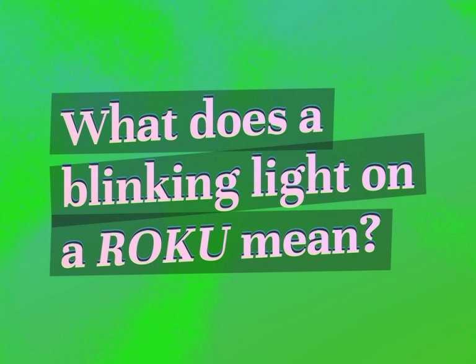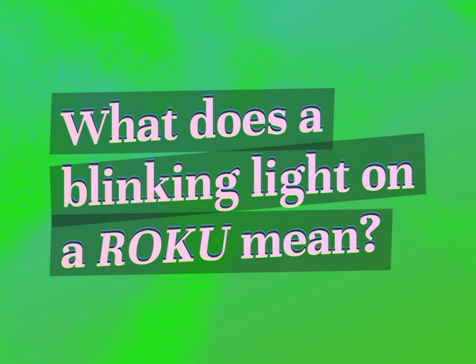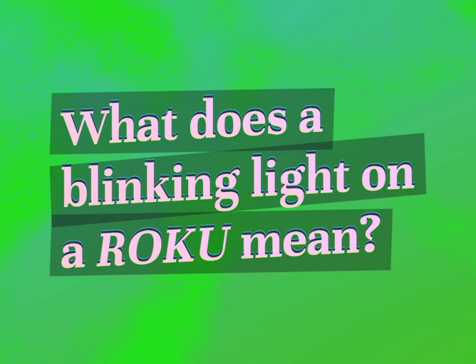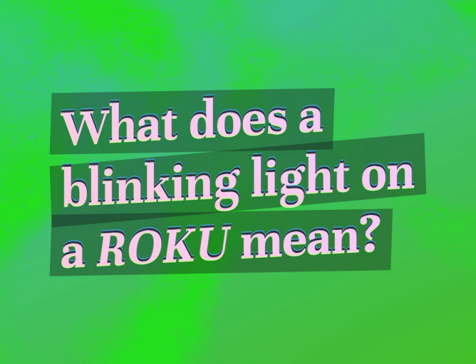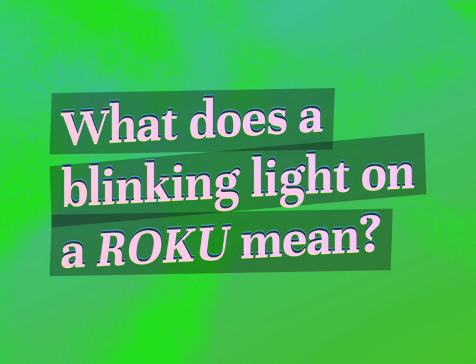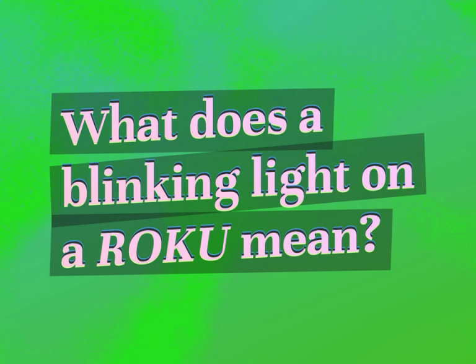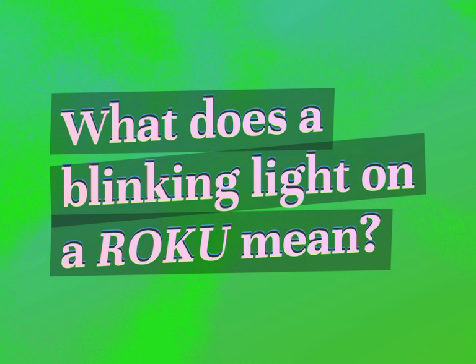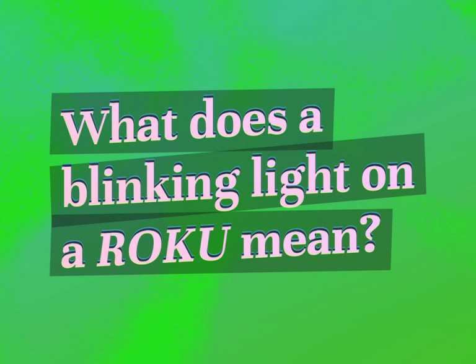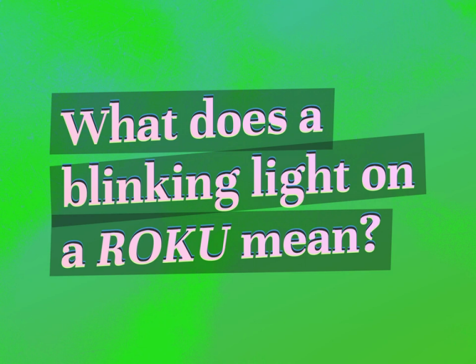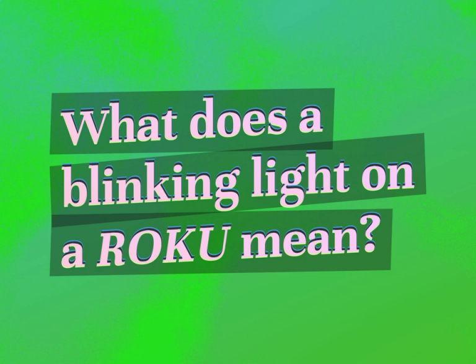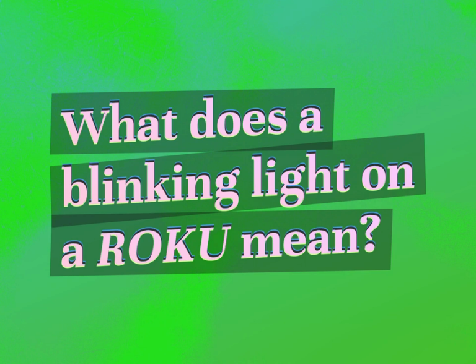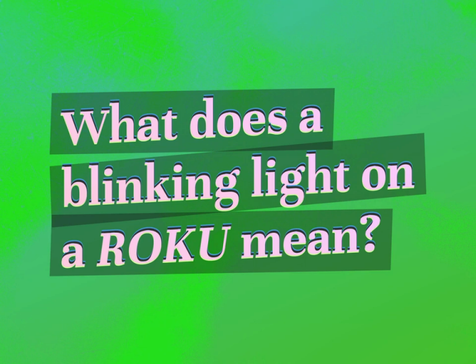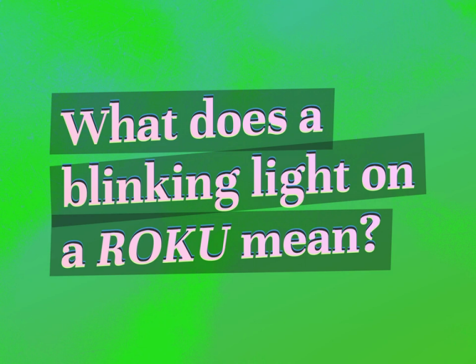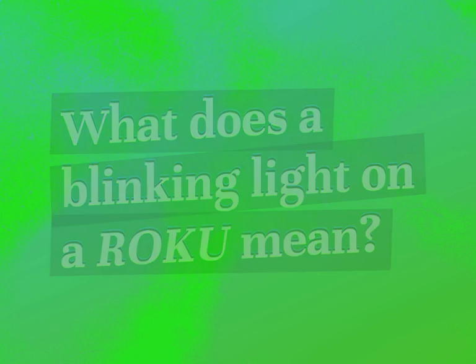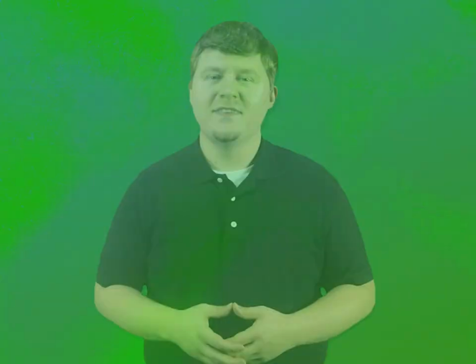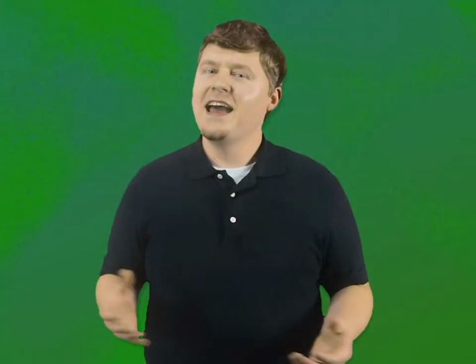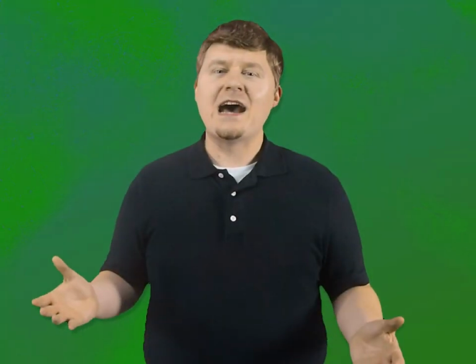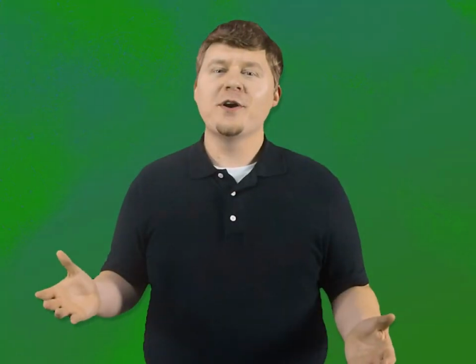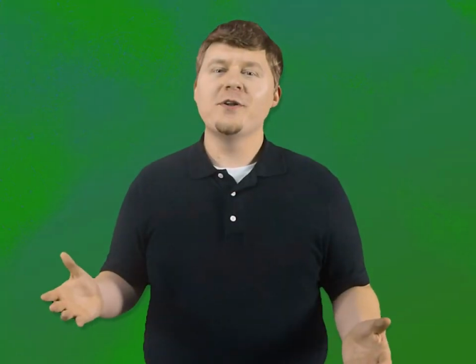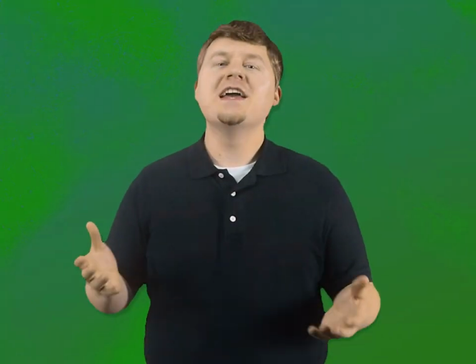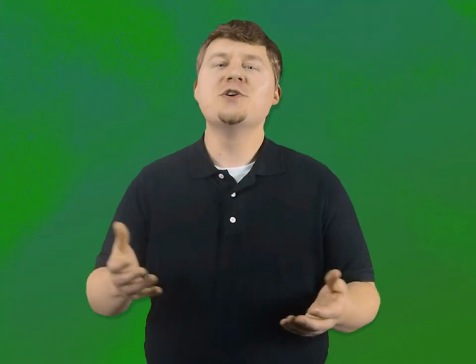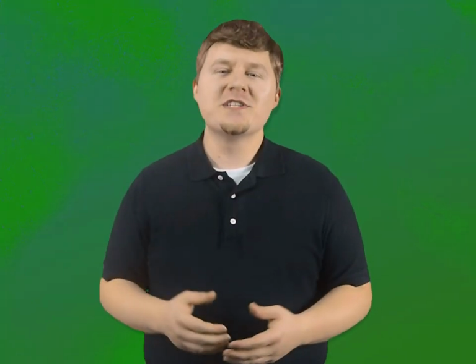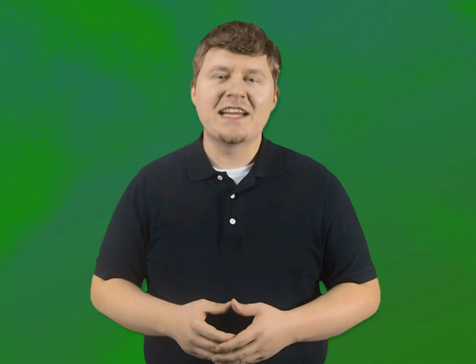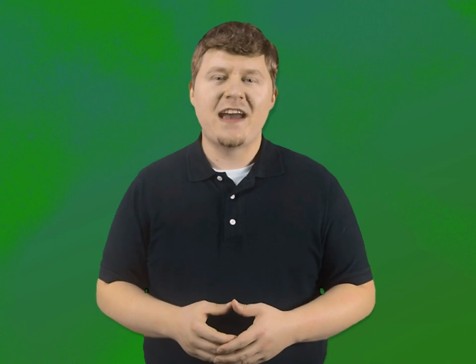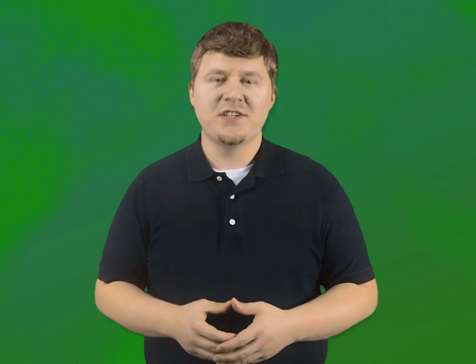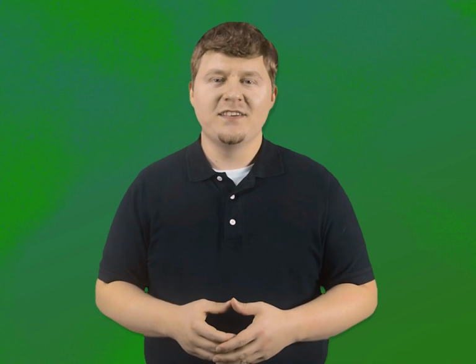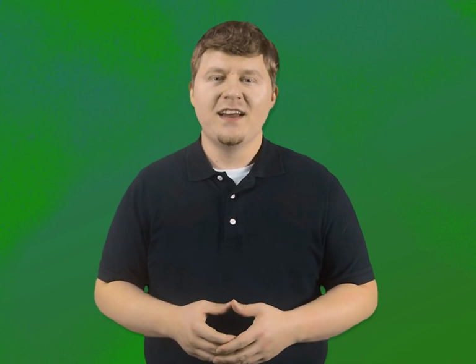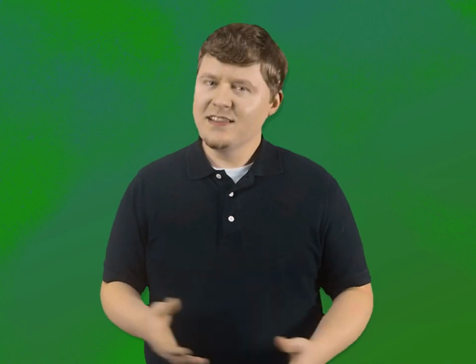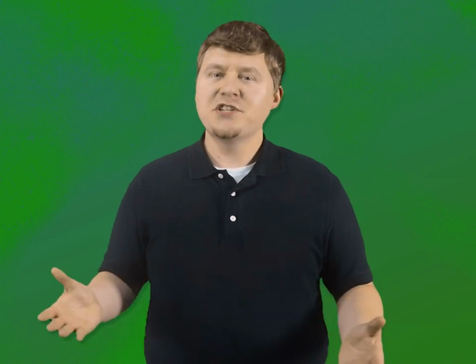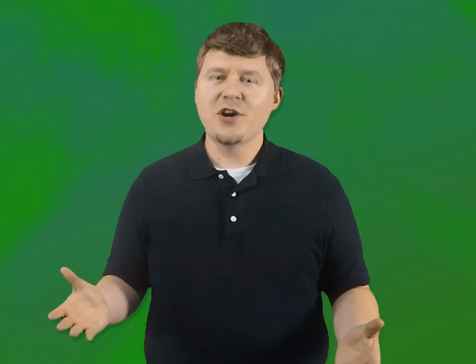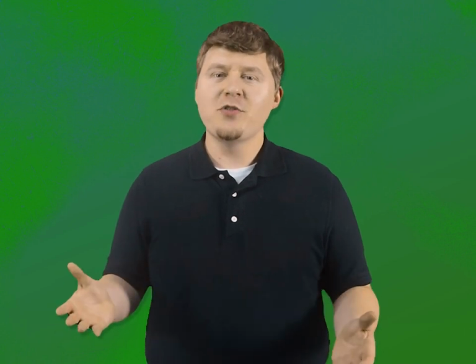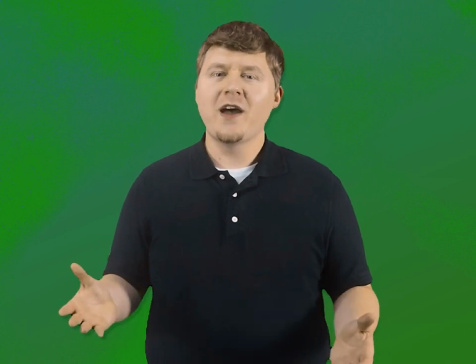What does a blinking light on a Roku mean? Our goal is your satisfaction. Let us show you the way.